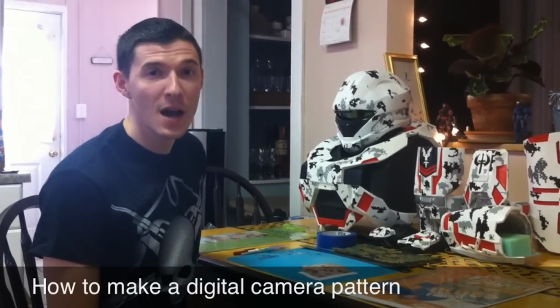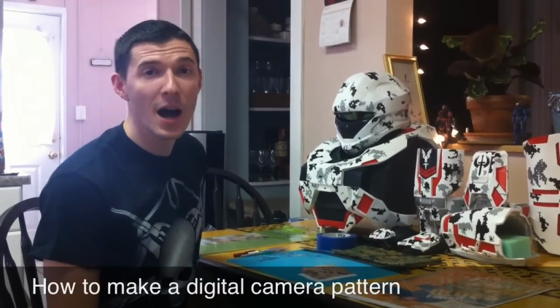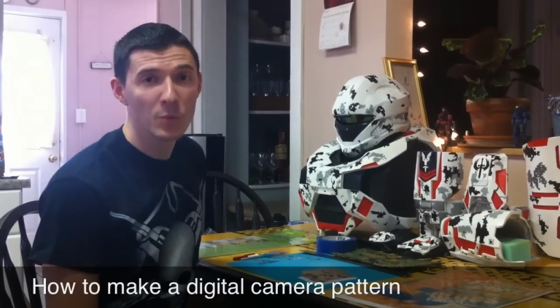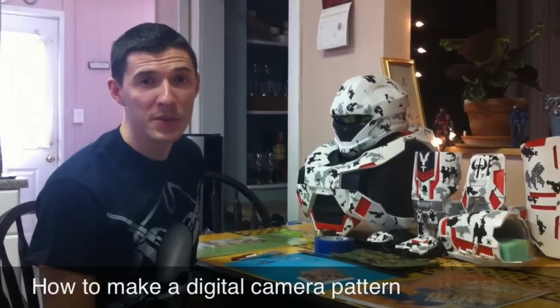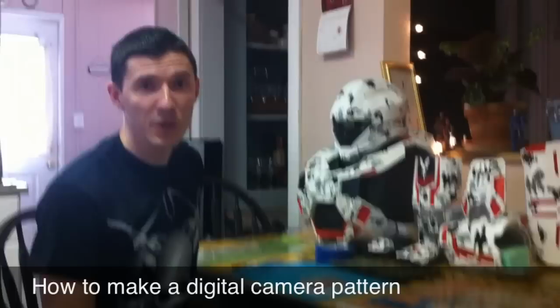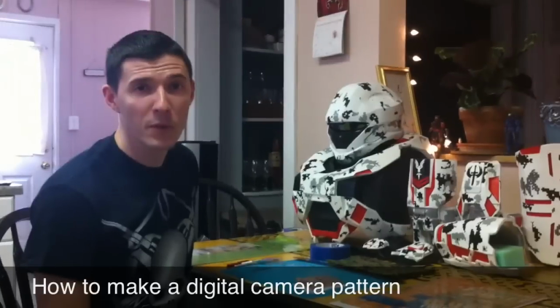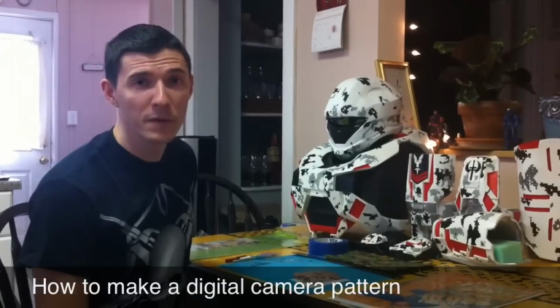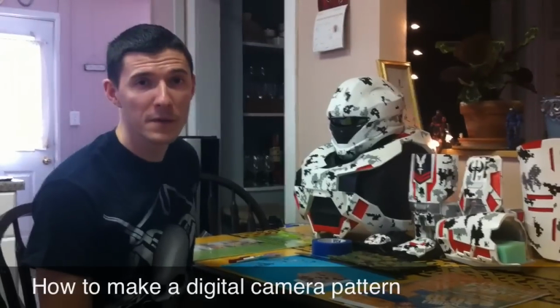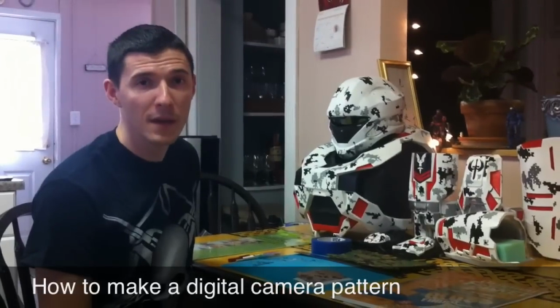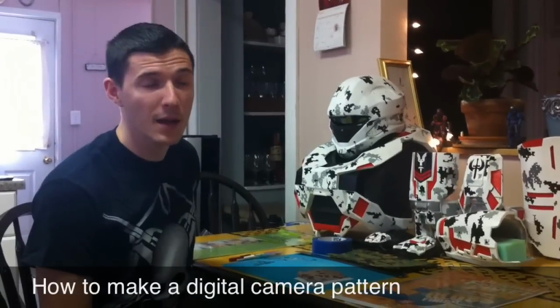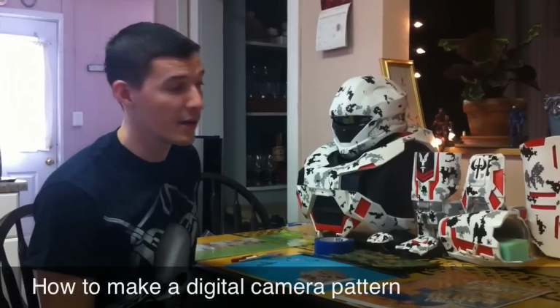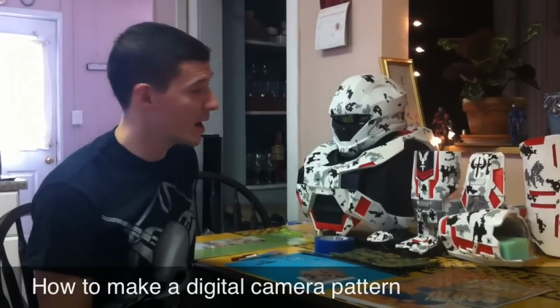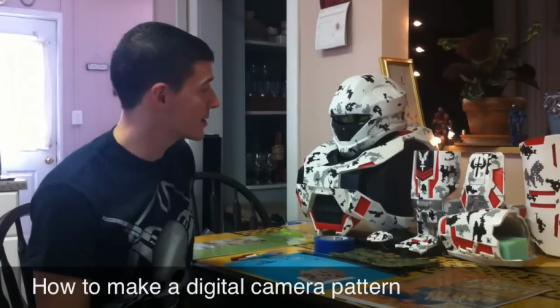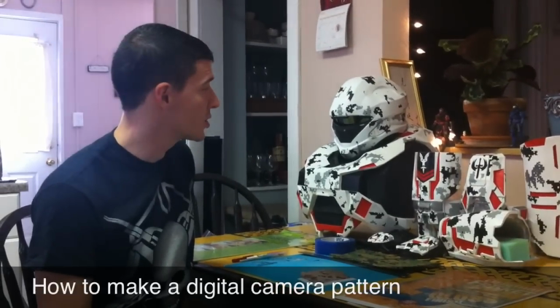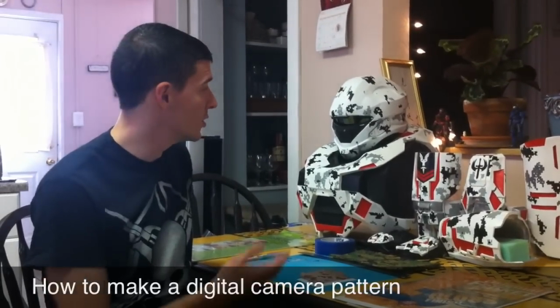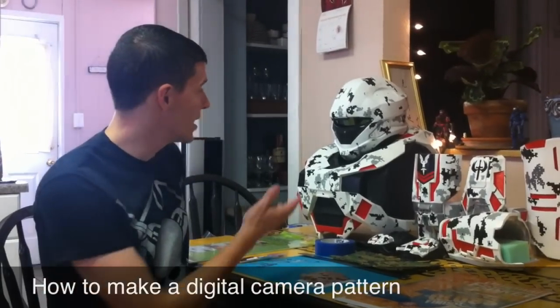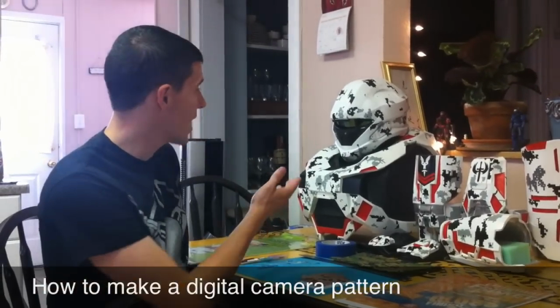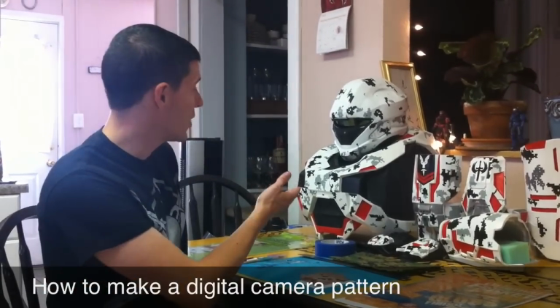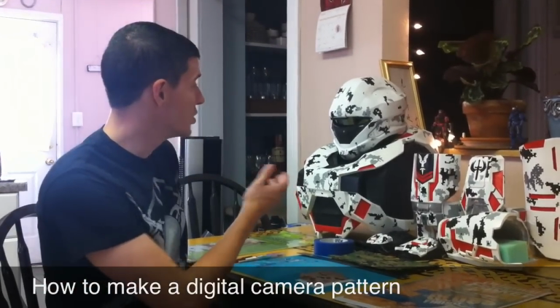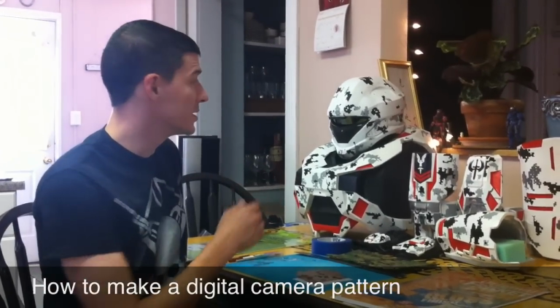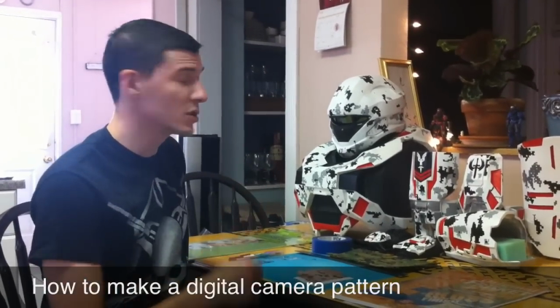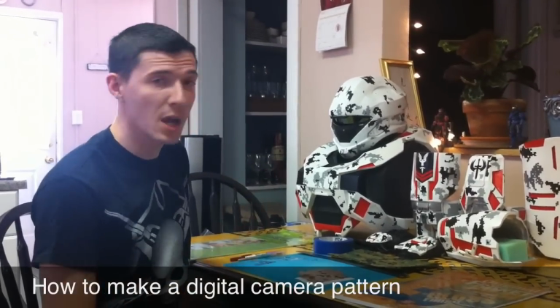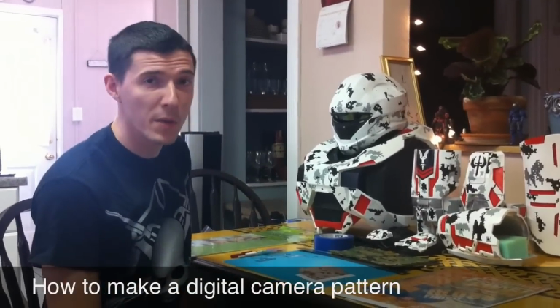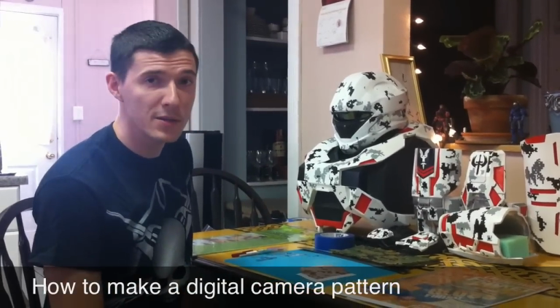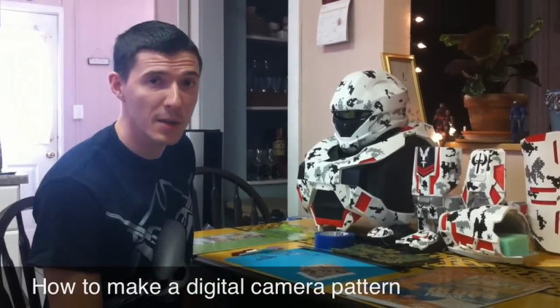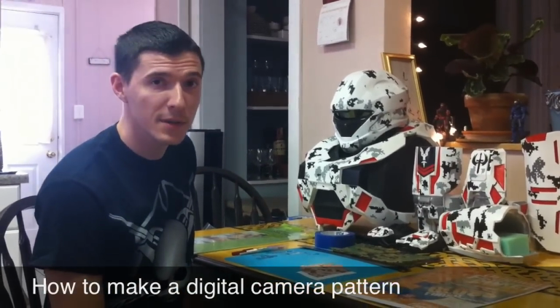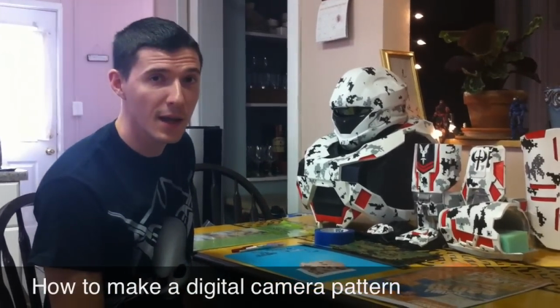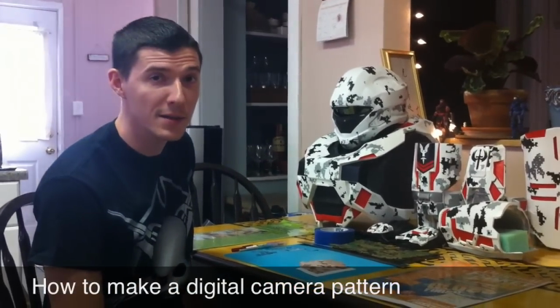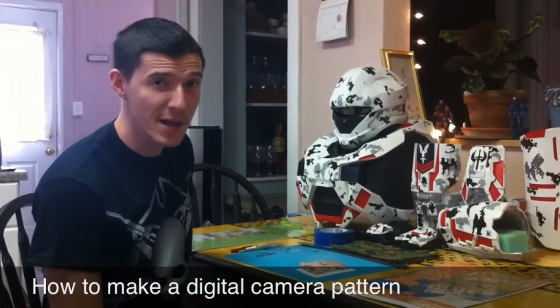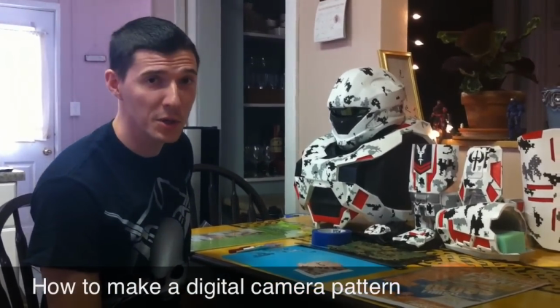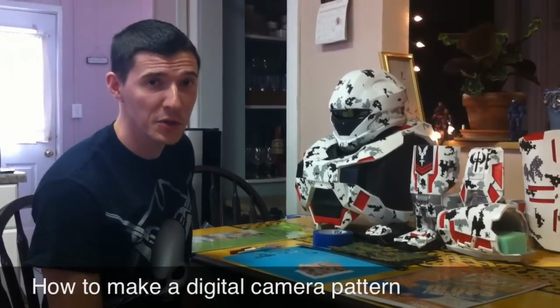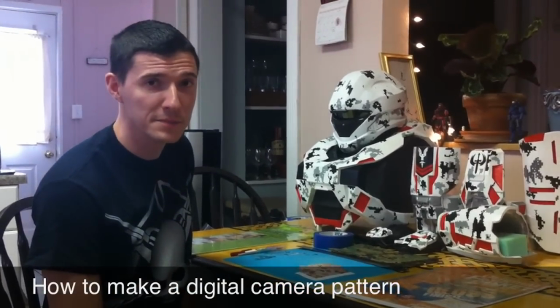Hi, I'm Rob Daly of the 405th and I've been asked to show you guys how I do my digital camo paint job, and this is how I'm going to do it.